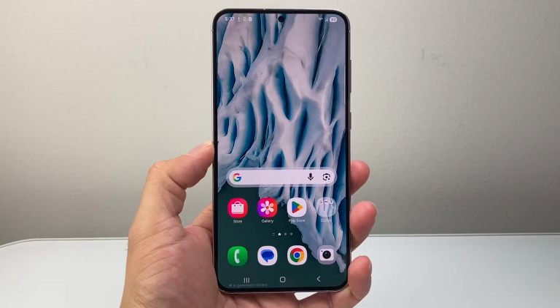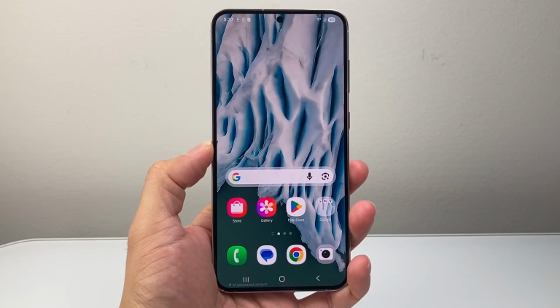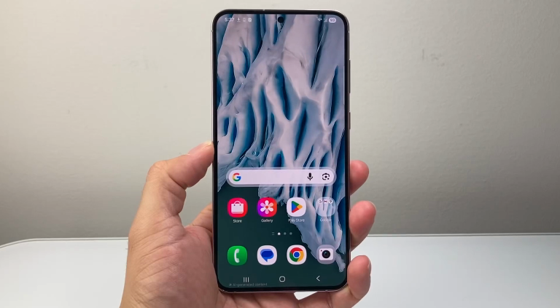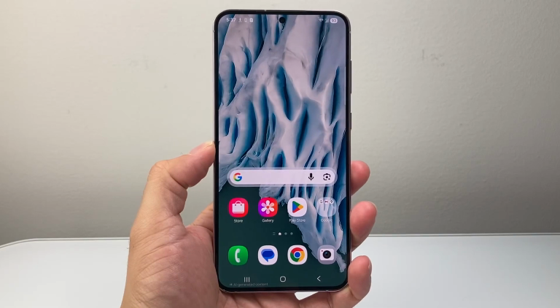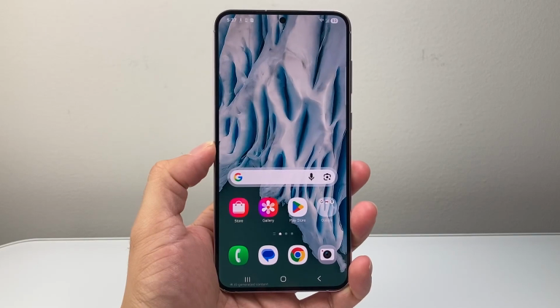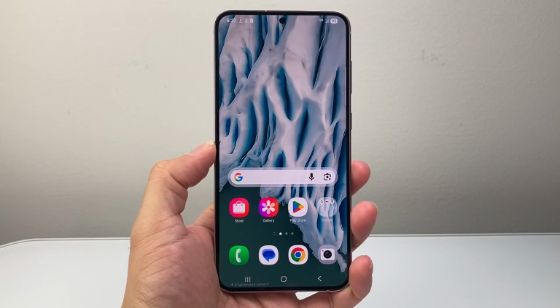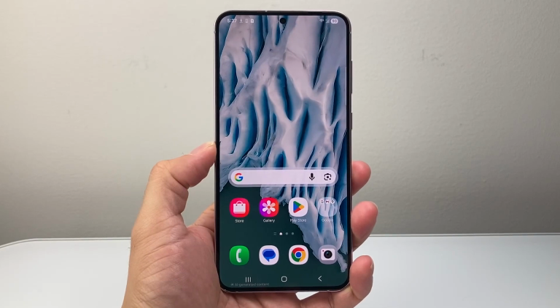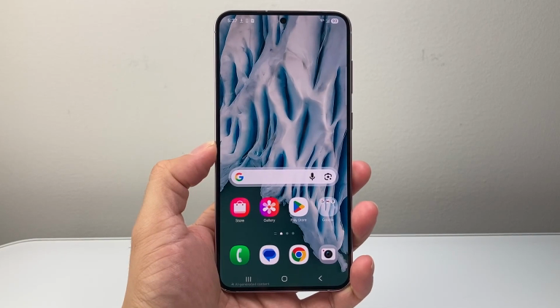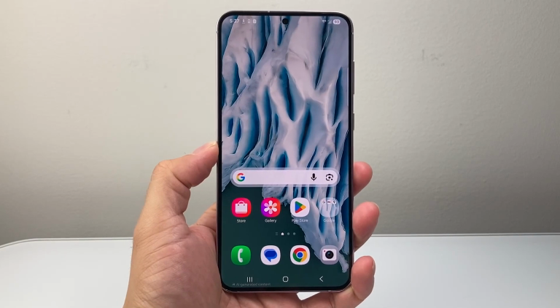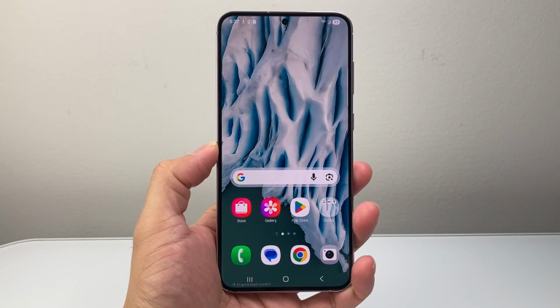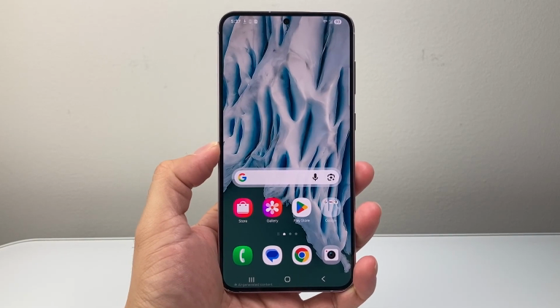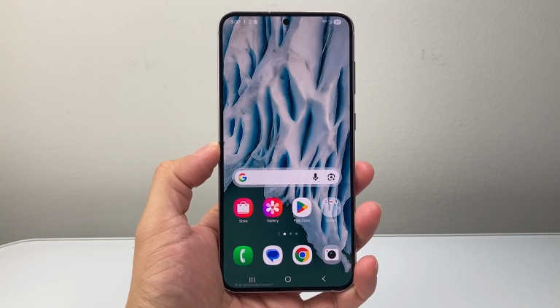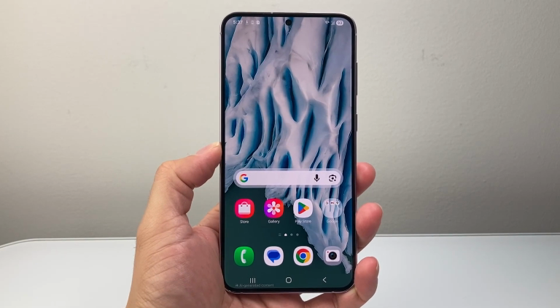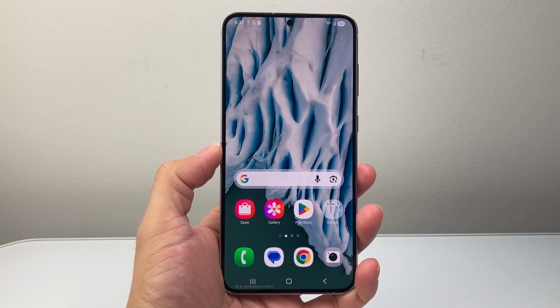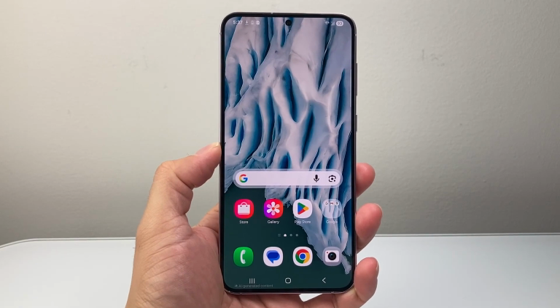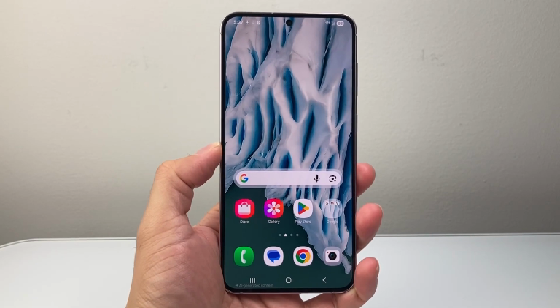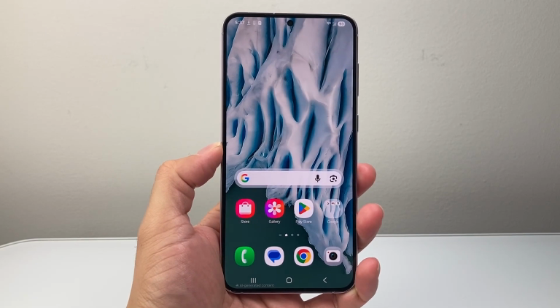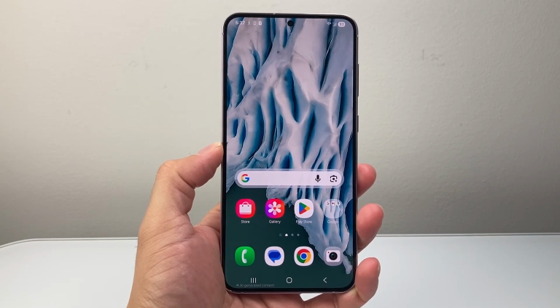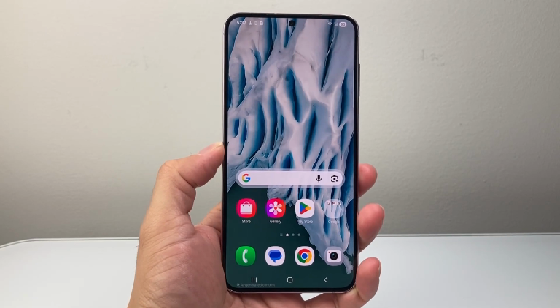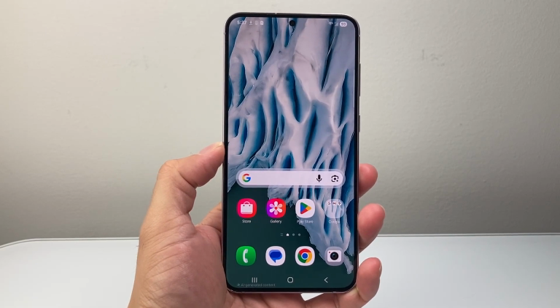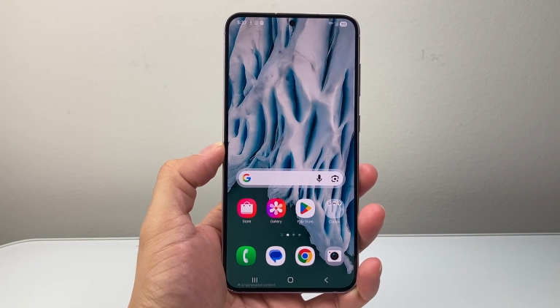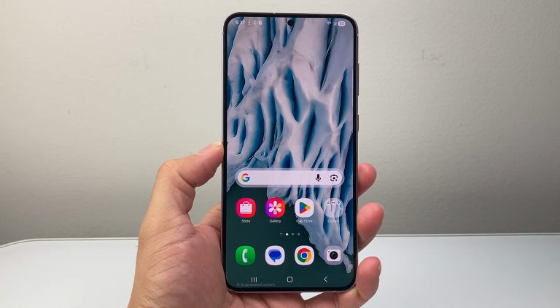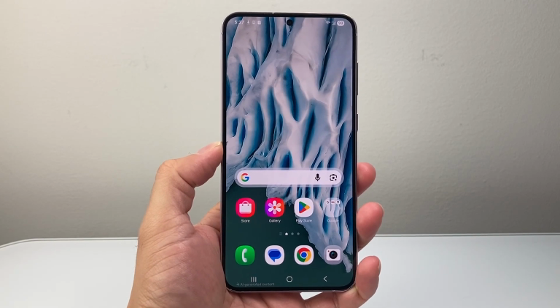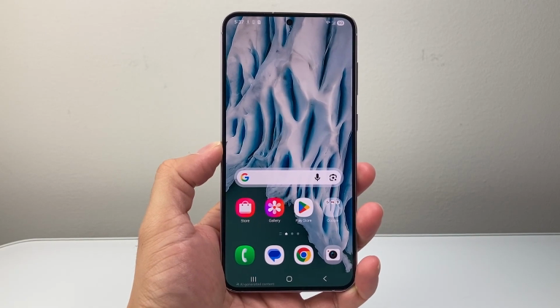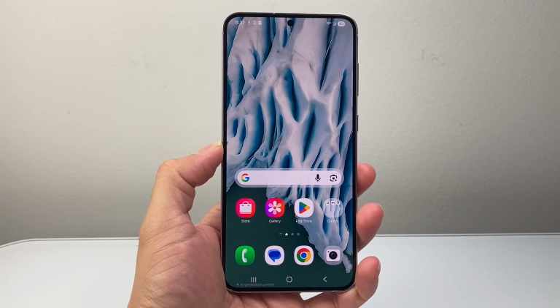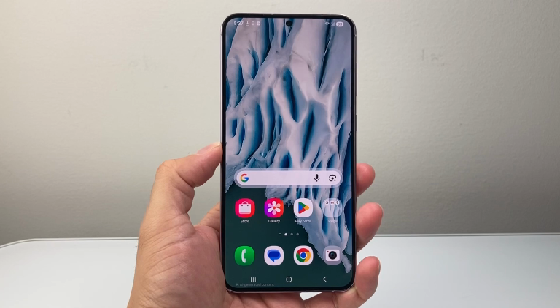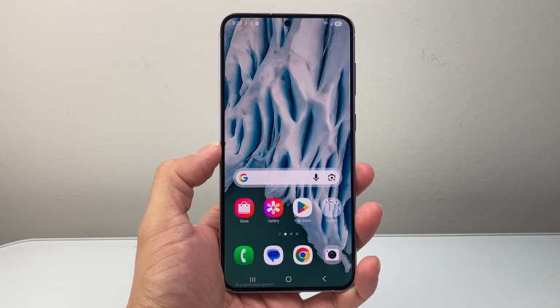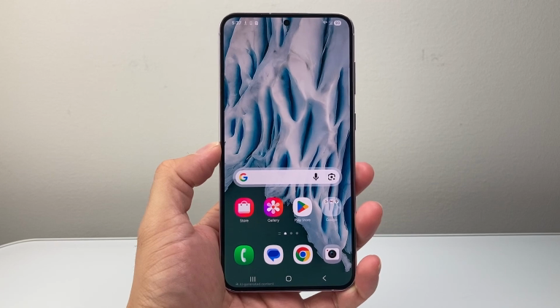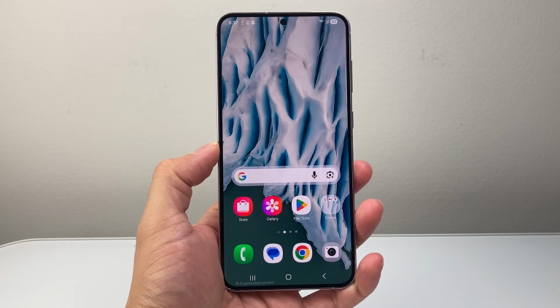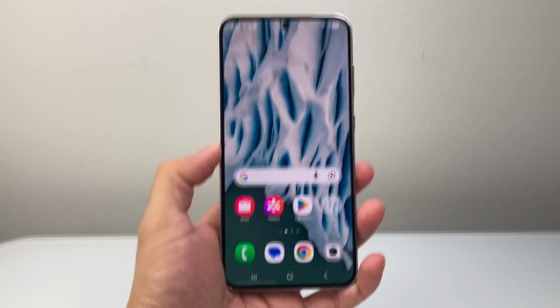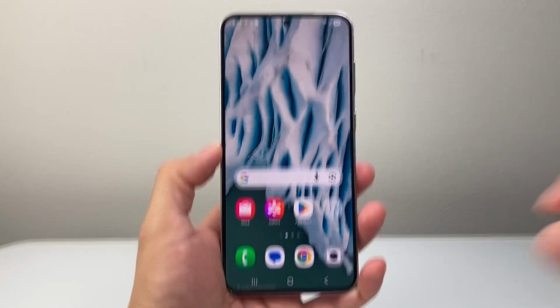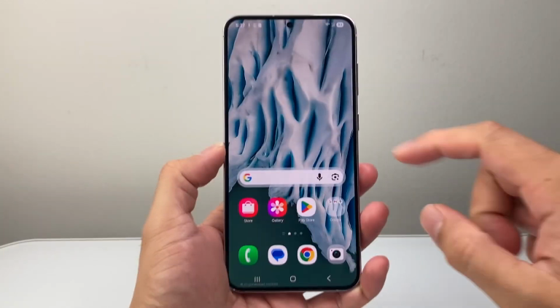Hey everyone, Force Restart here, and today's video I'm going to show you how to view your Wi-Fi password on an Android phone, so let's get started.